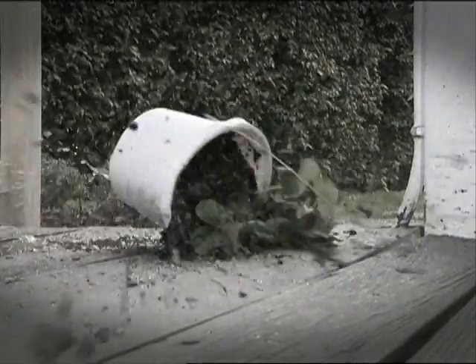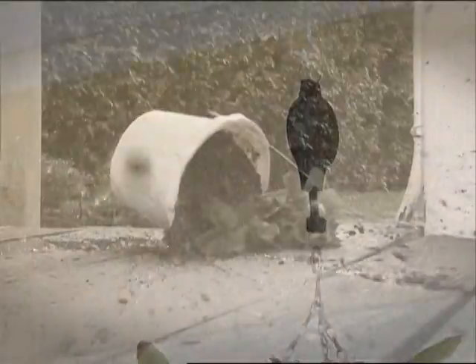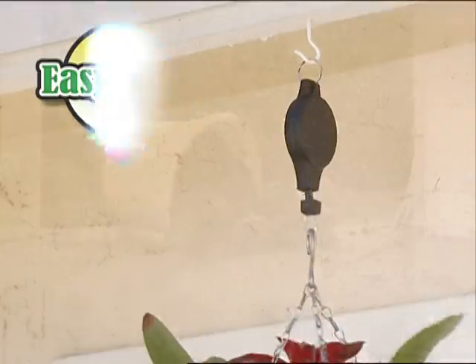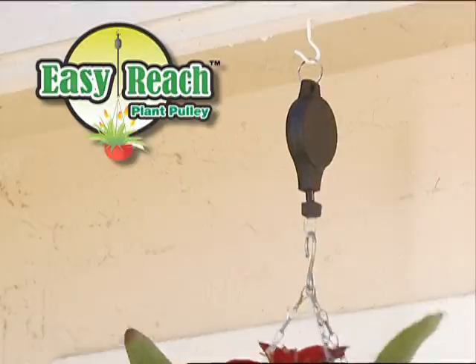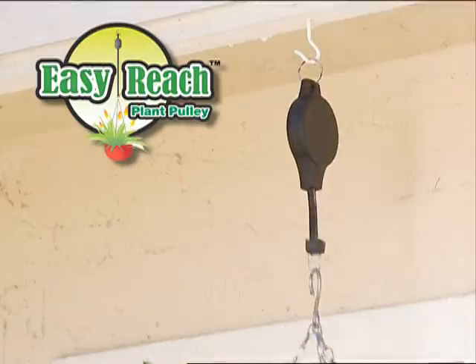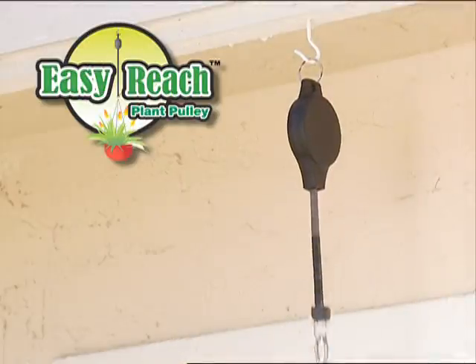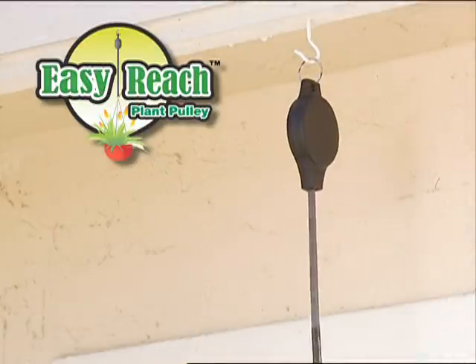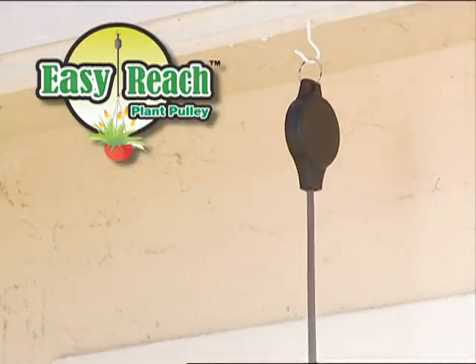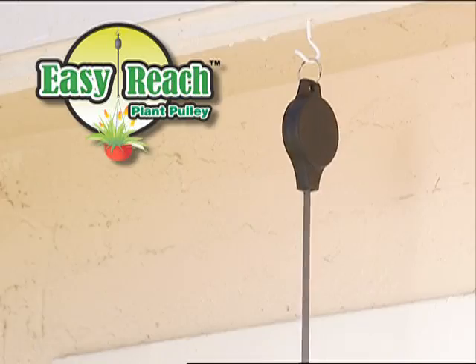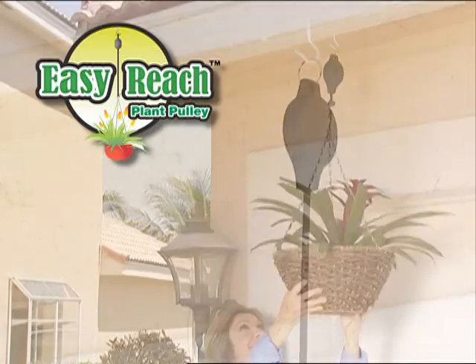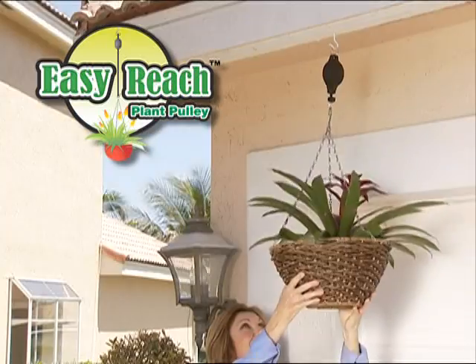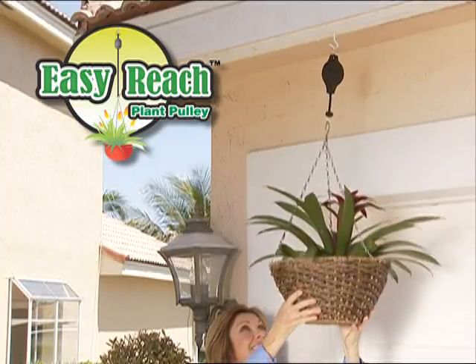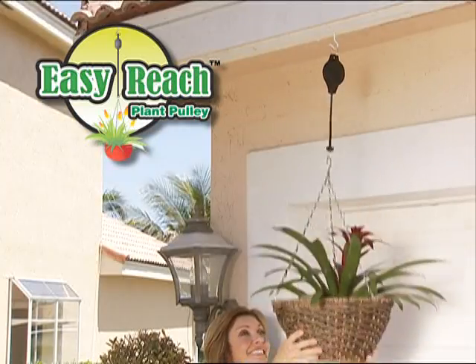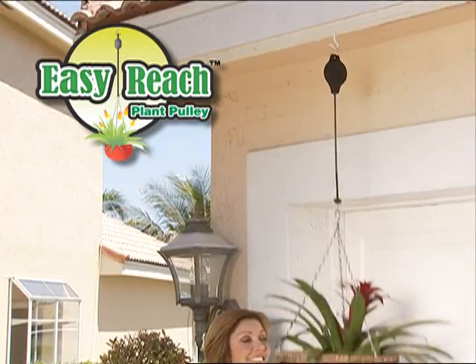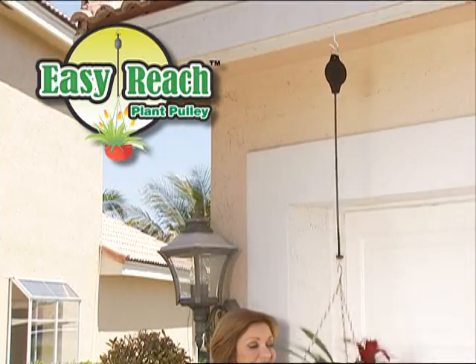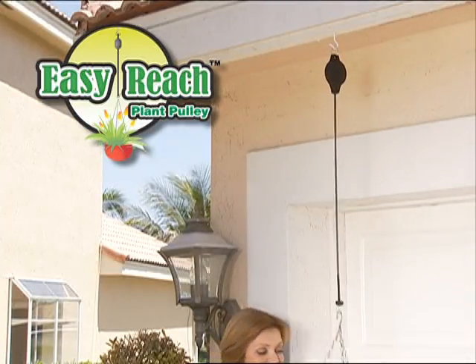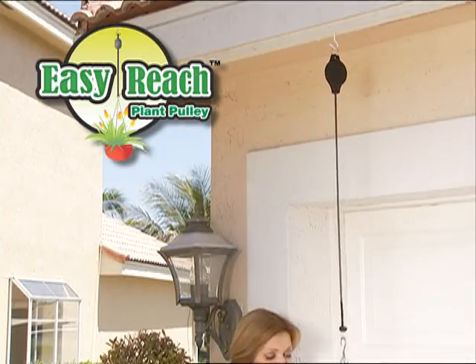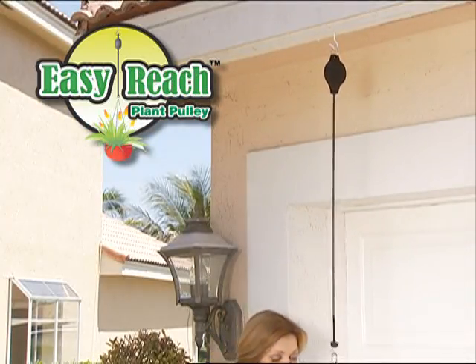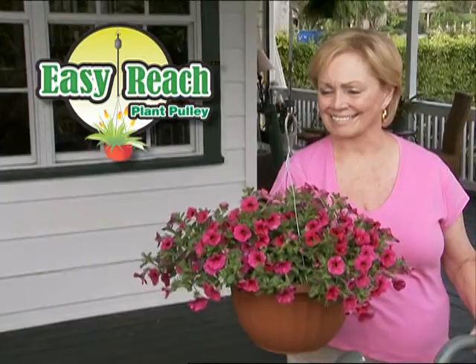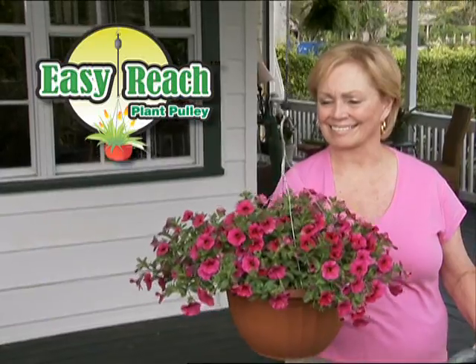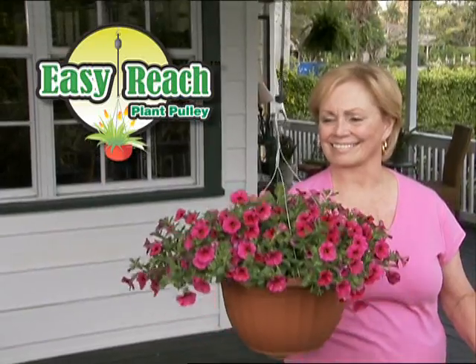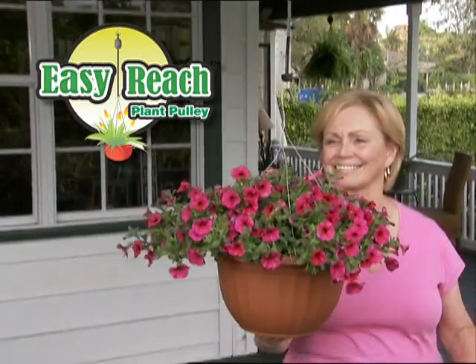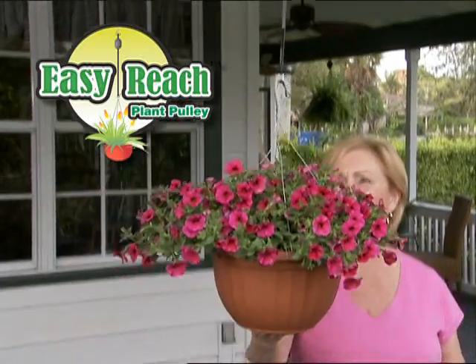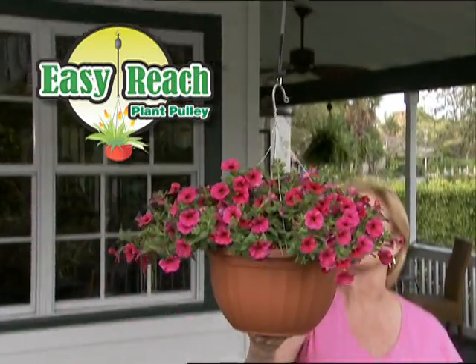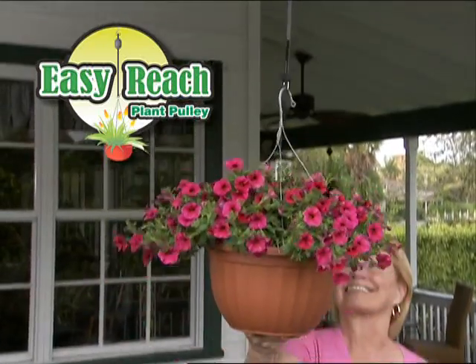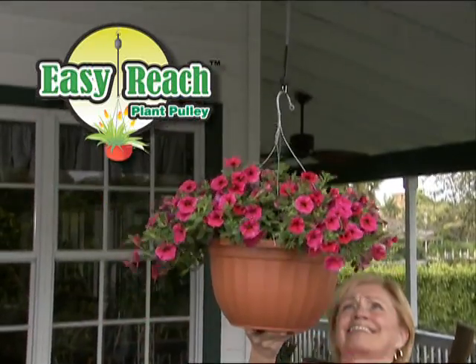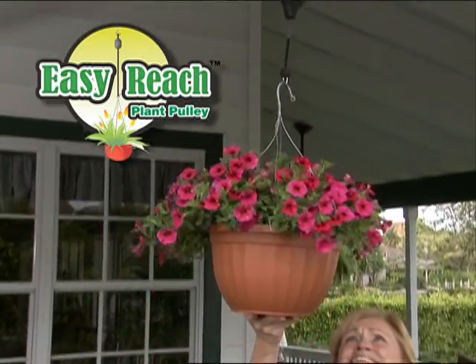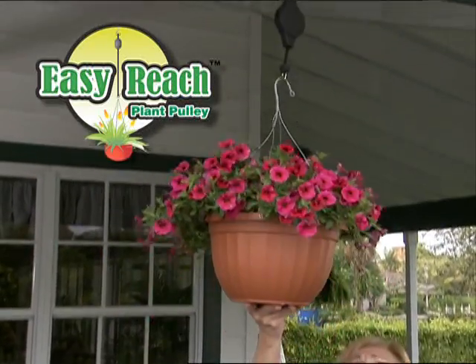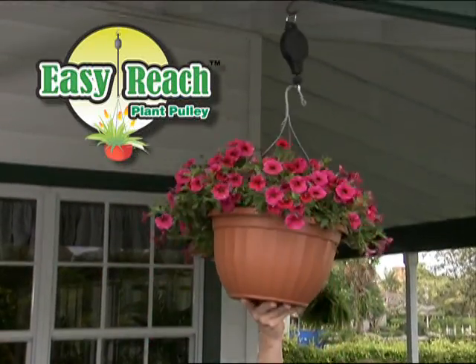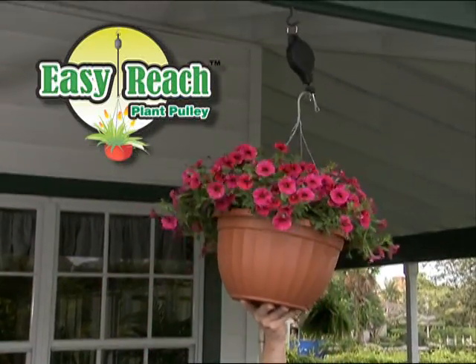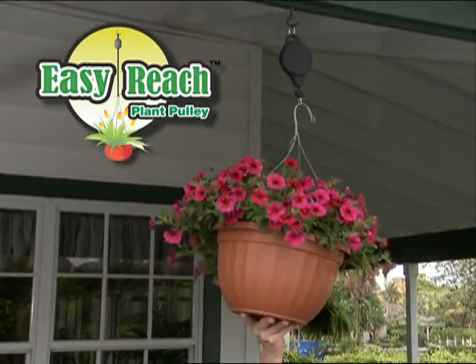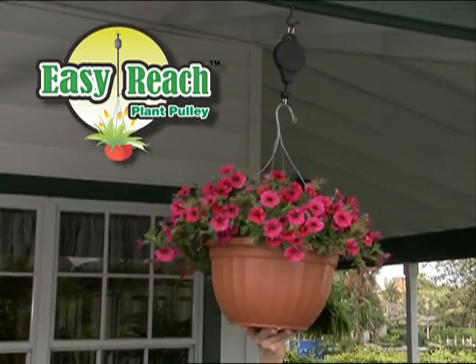What you need is the EasyReach Plant Pulley. It's the quick and clean way to care for all your hanging plants.